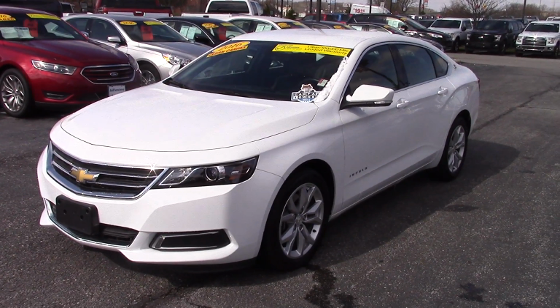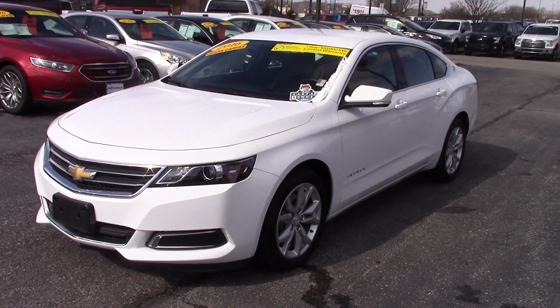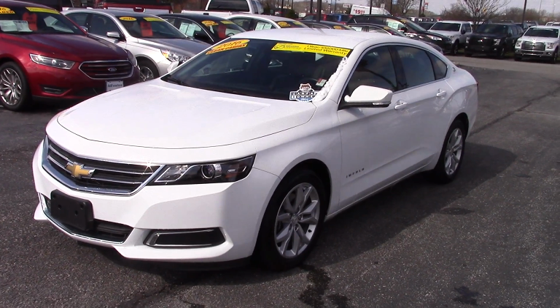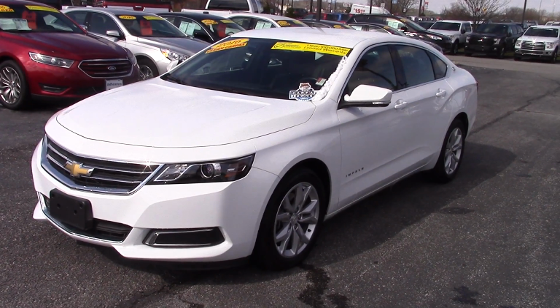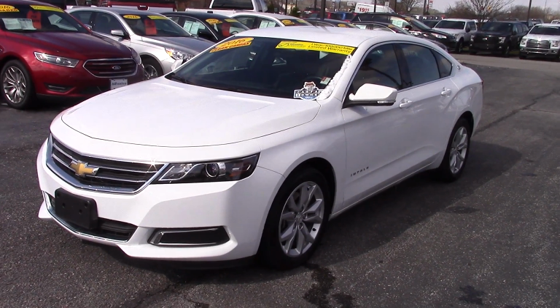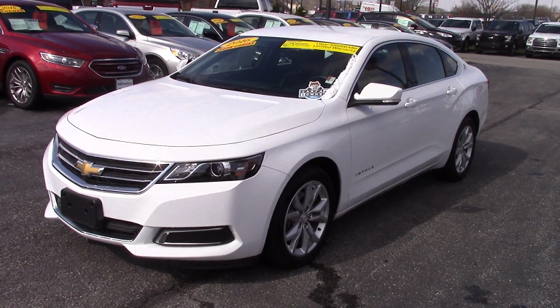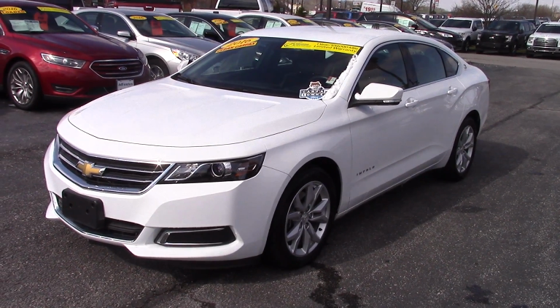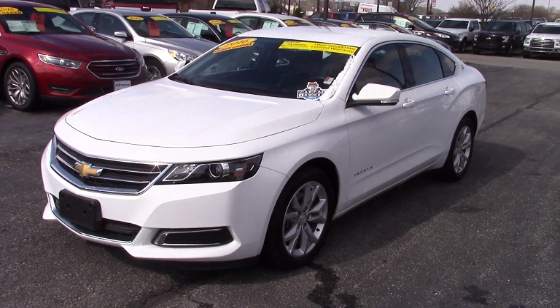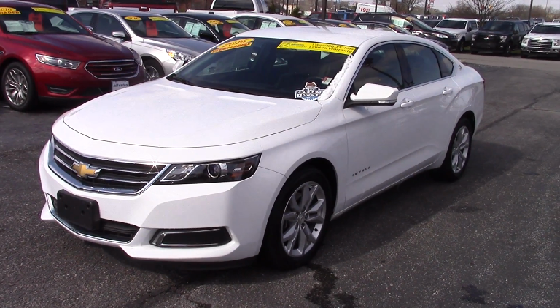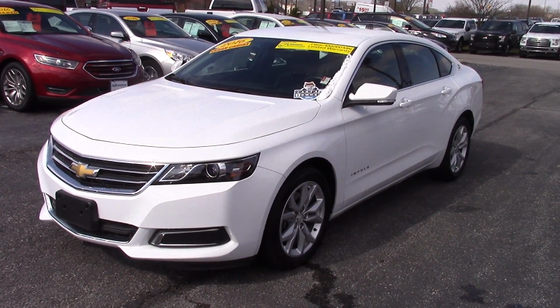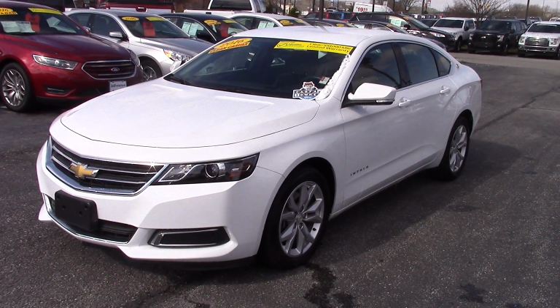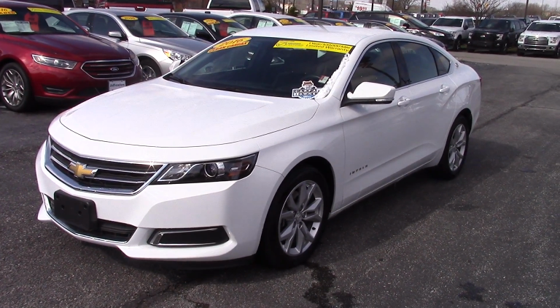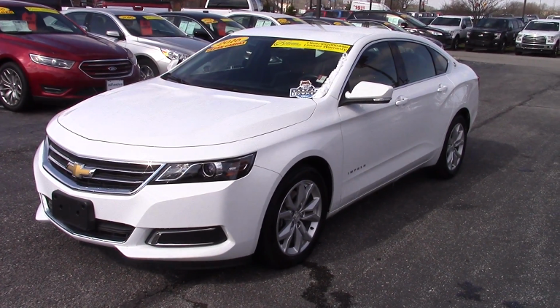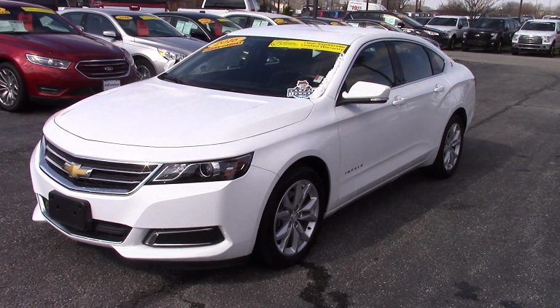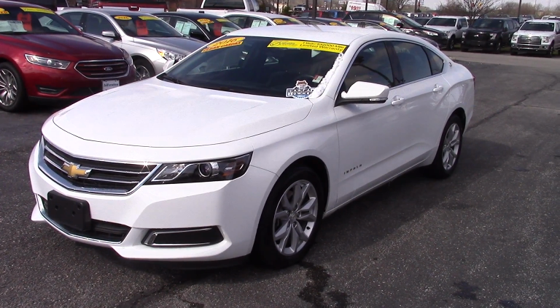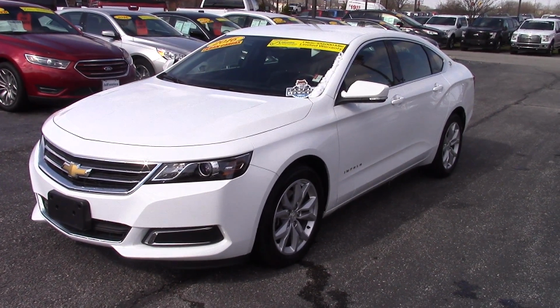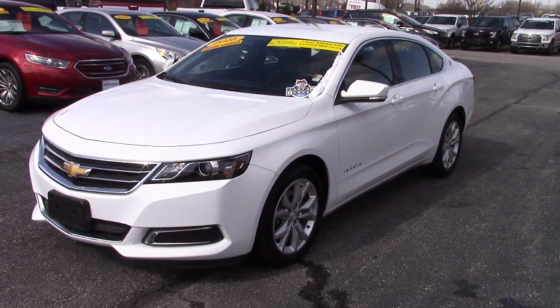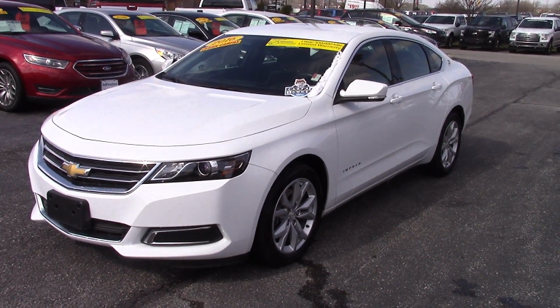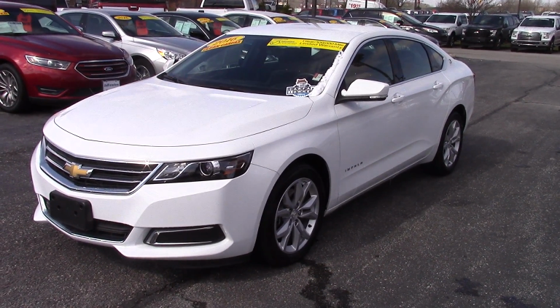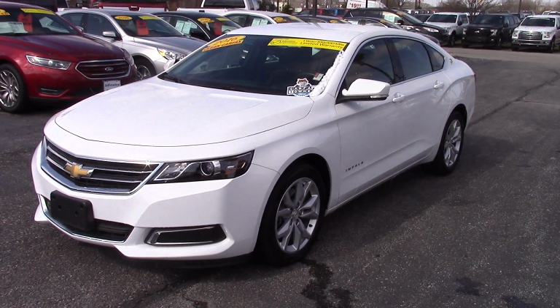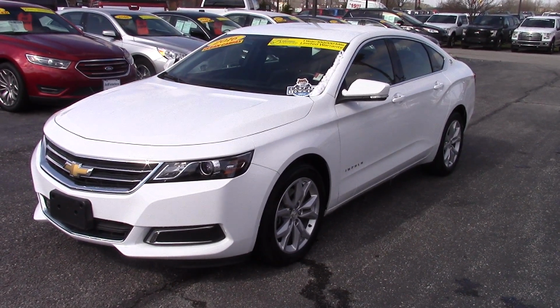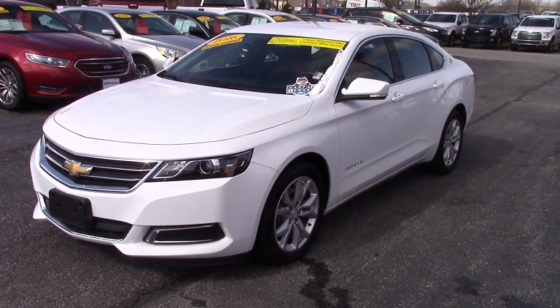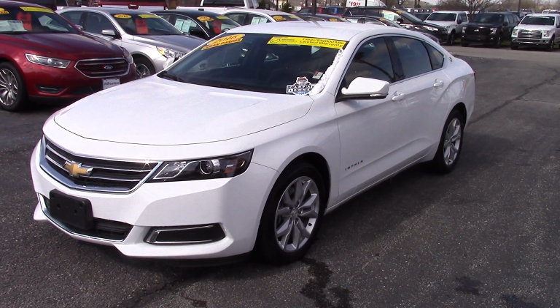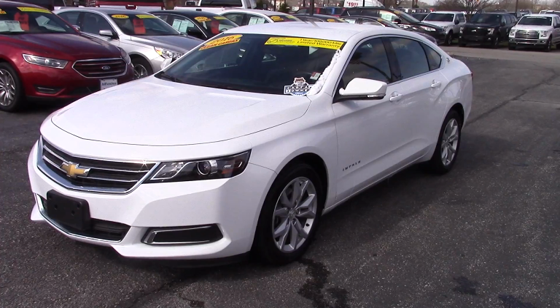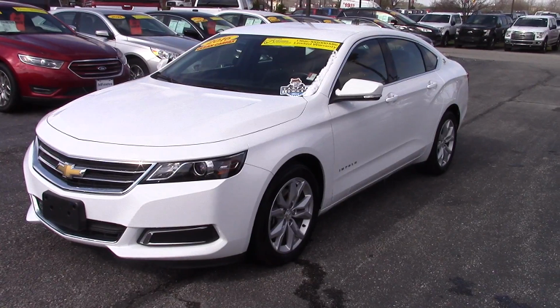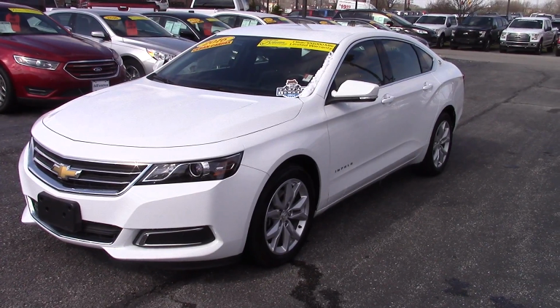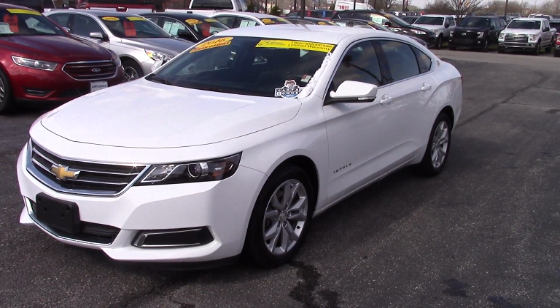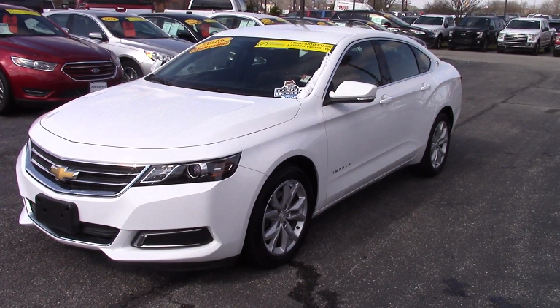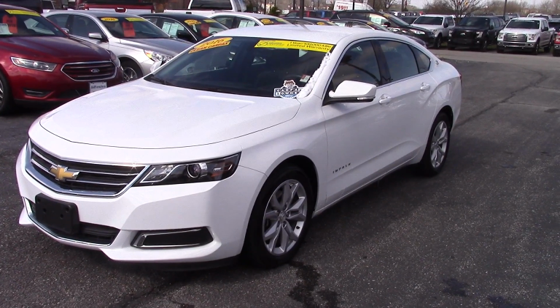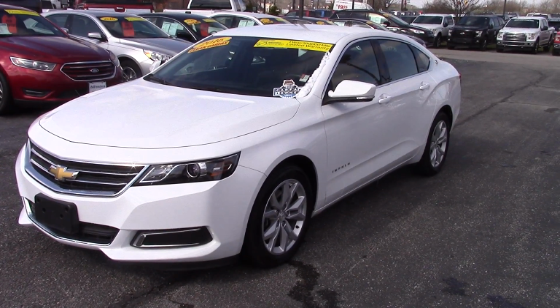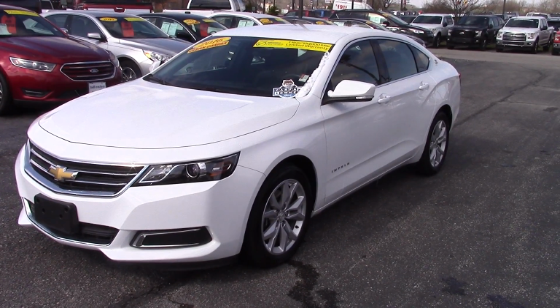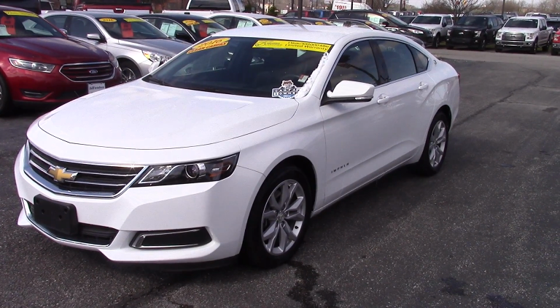Hi, my name is Brandon Wright. I'm an assistant for Michael Parham here at Bill S. Ford. I just want to take a minute and show you this vehicle.